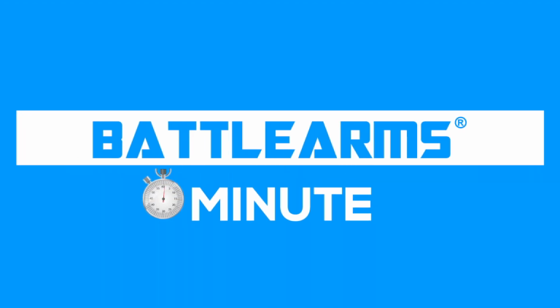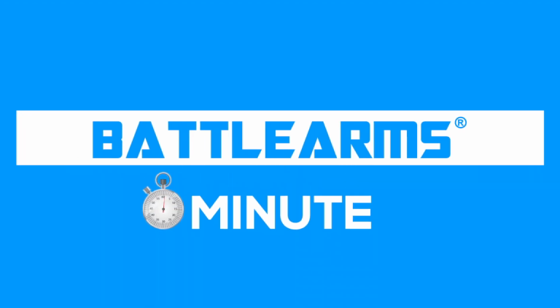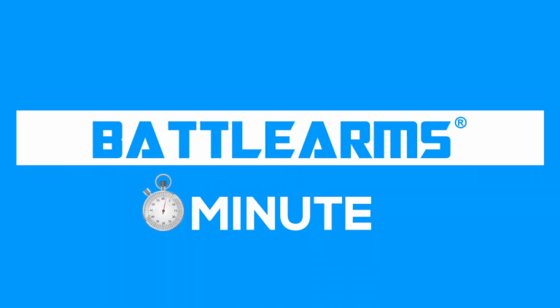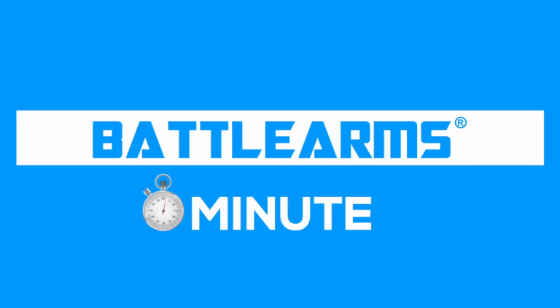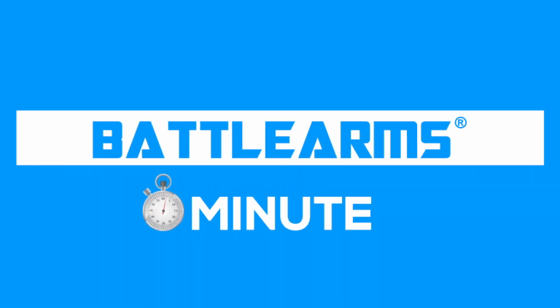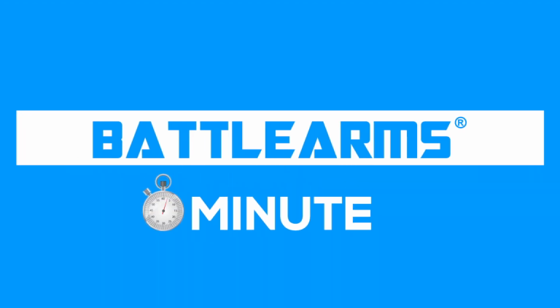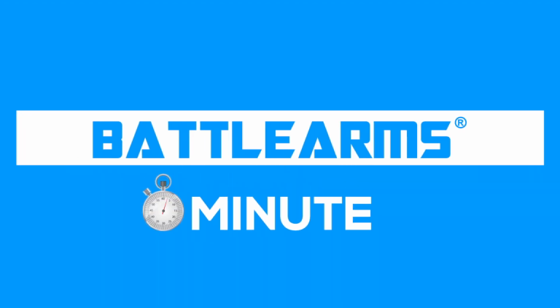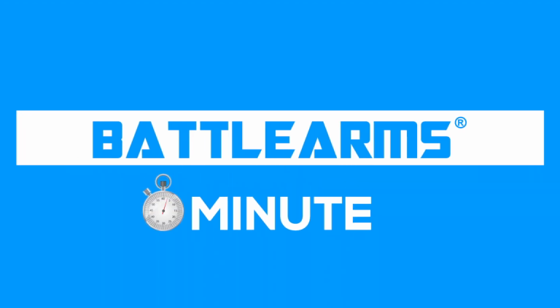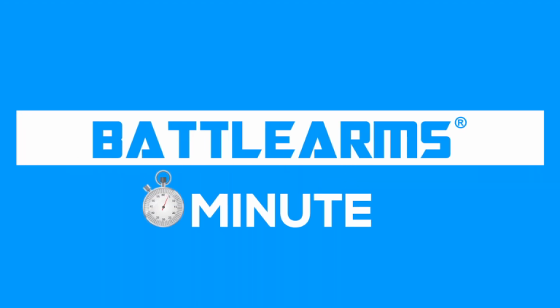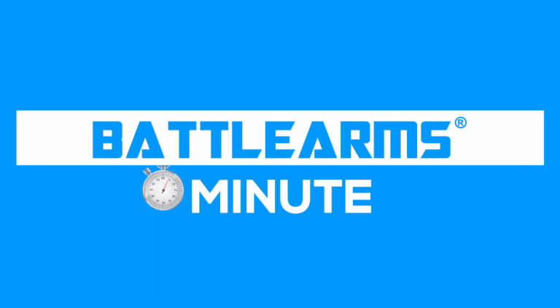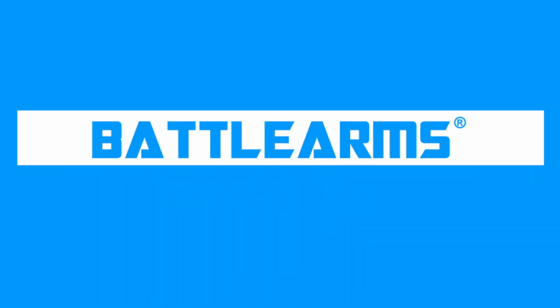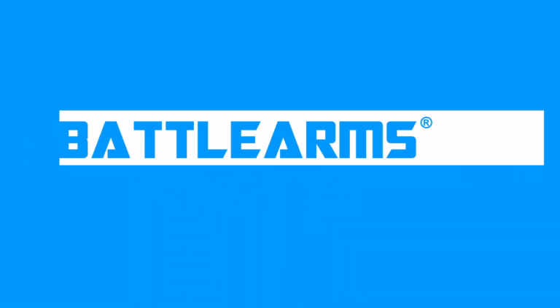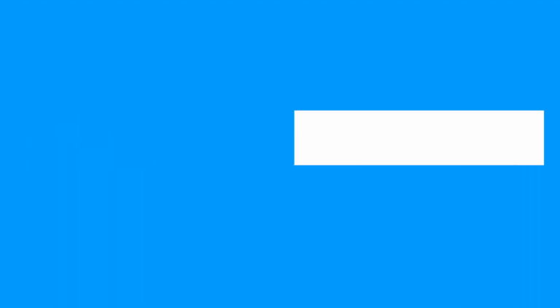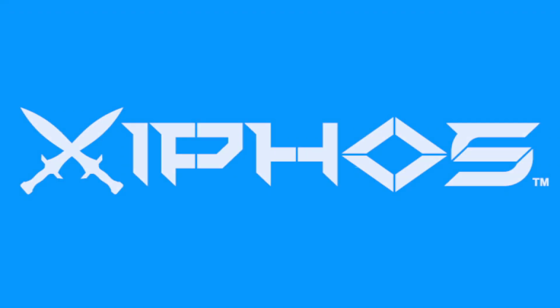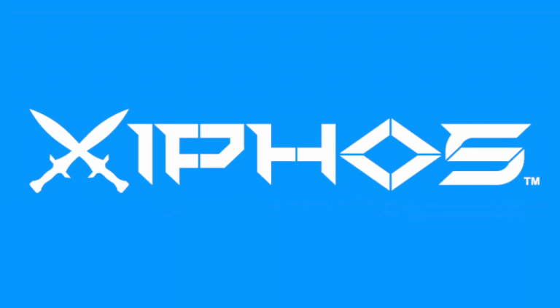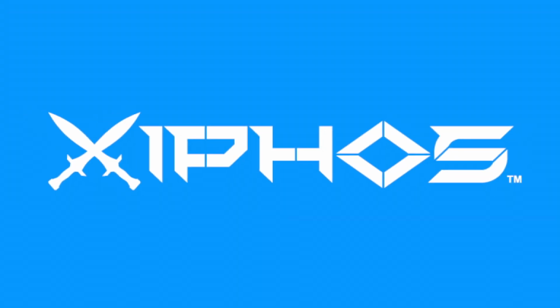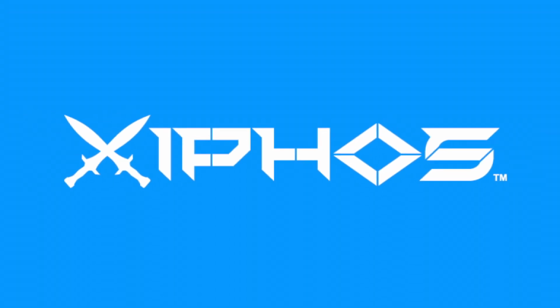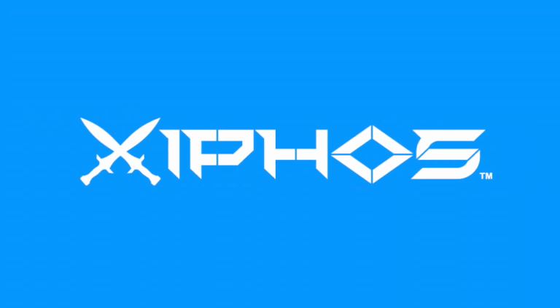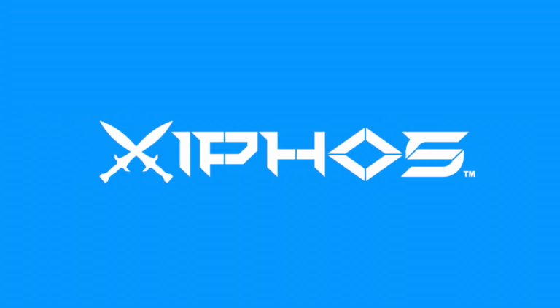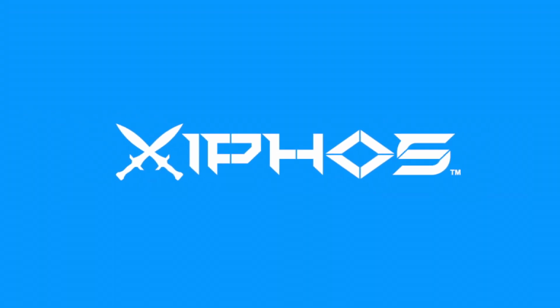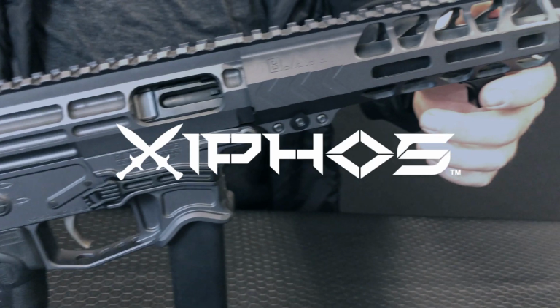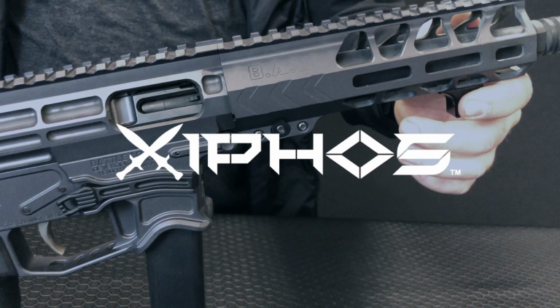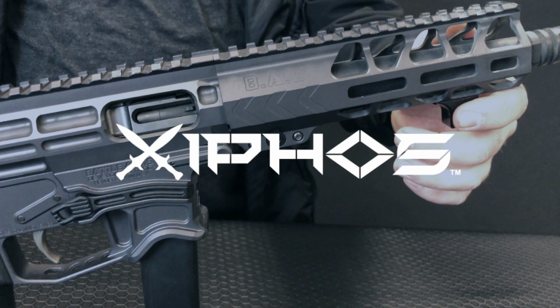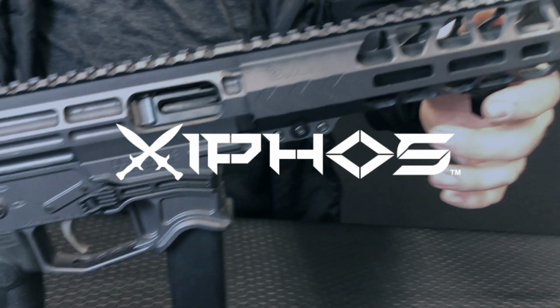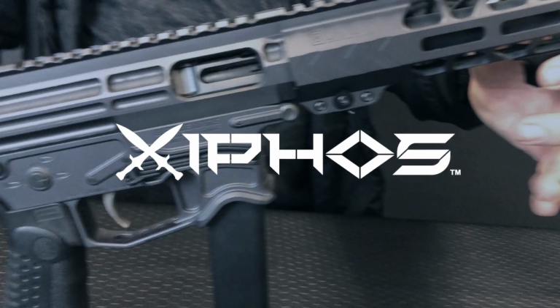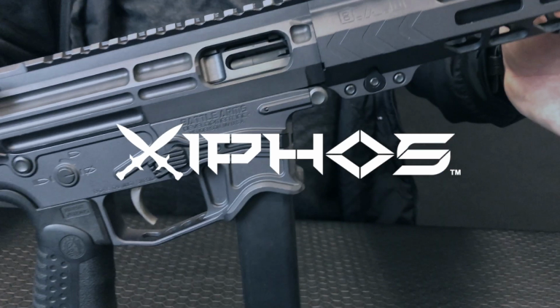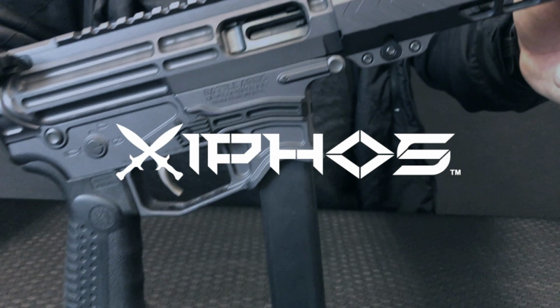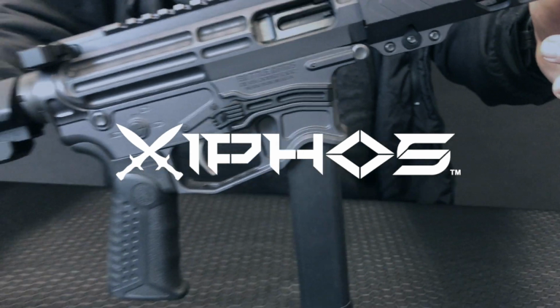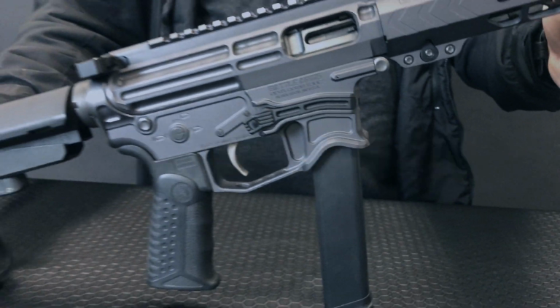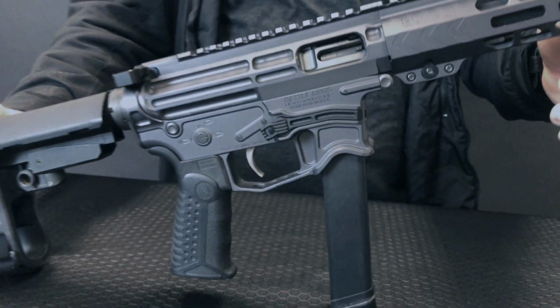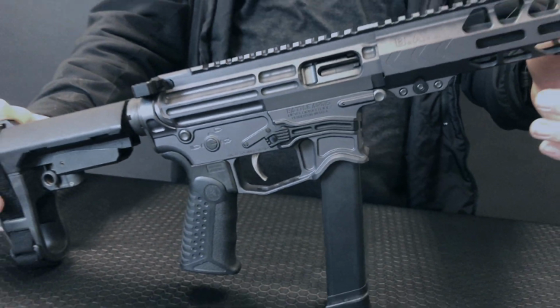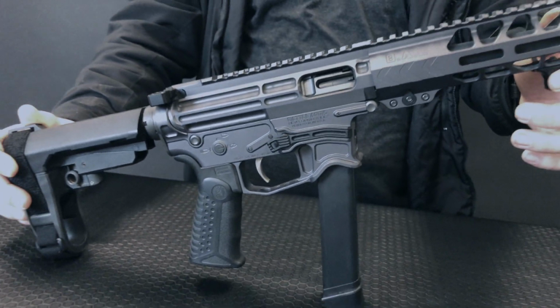Hey guys, Paul with Battle Arms Development here with another Battle Arms Minute. Today we're going to go over the Zyphos 9 pistol.